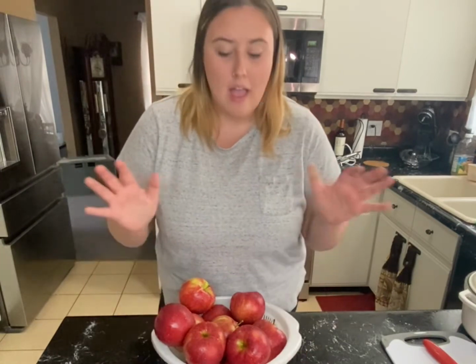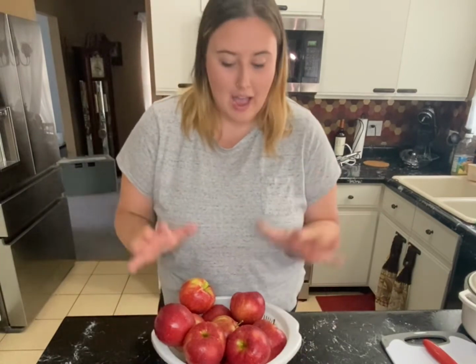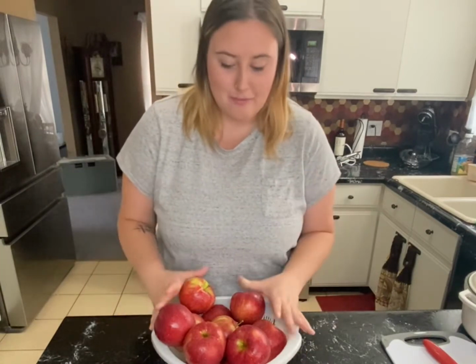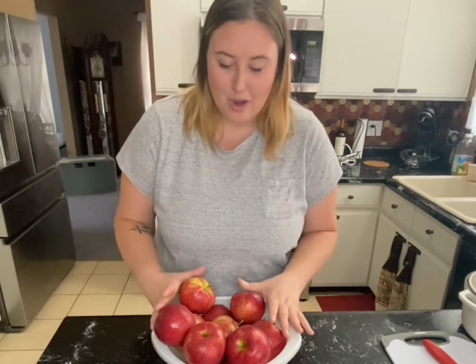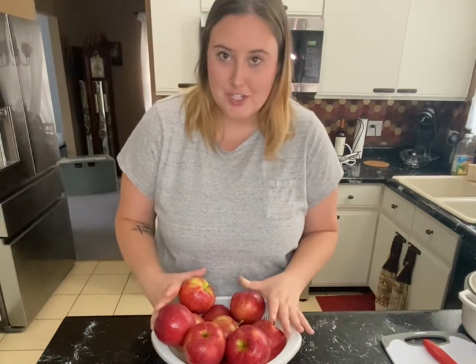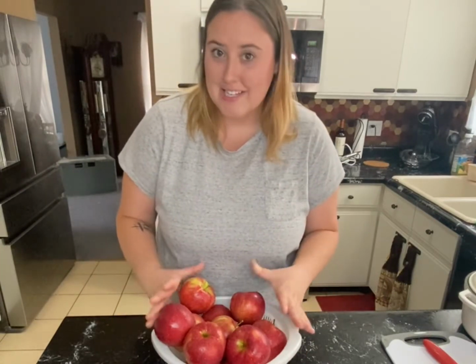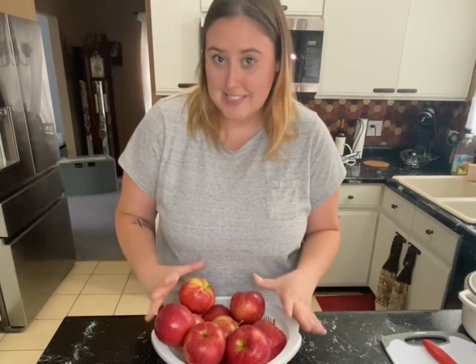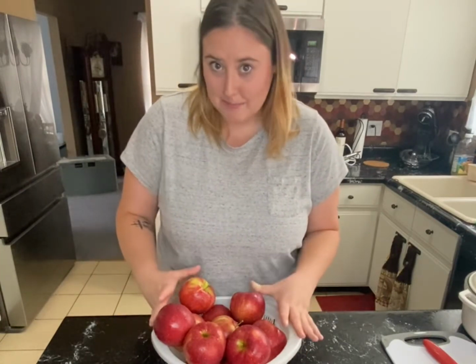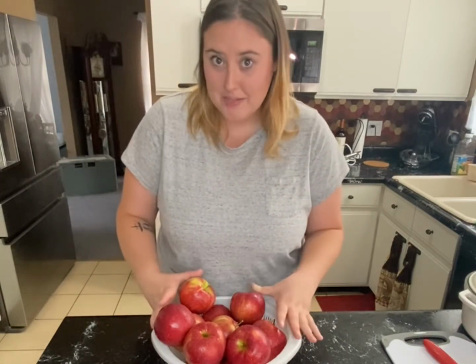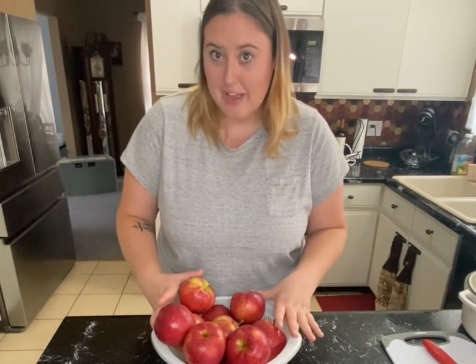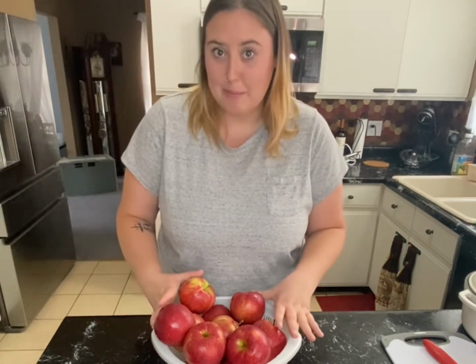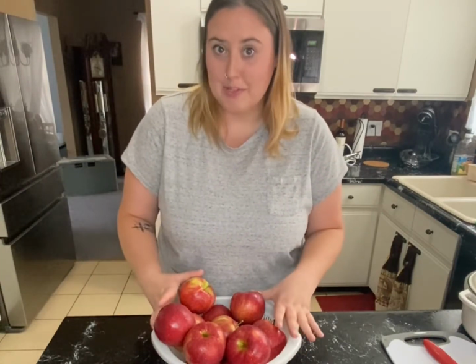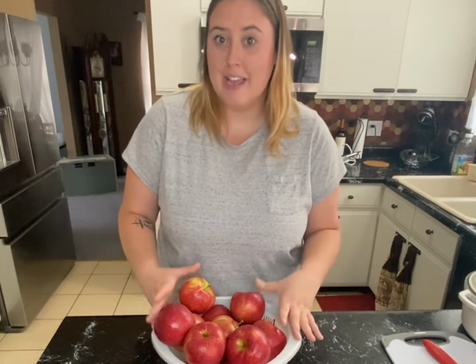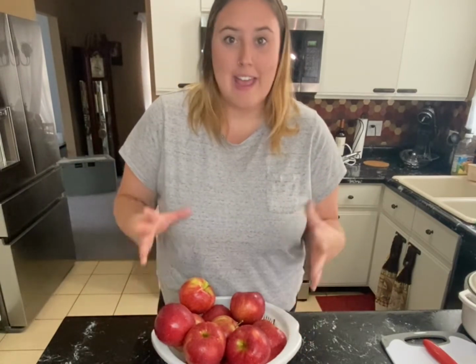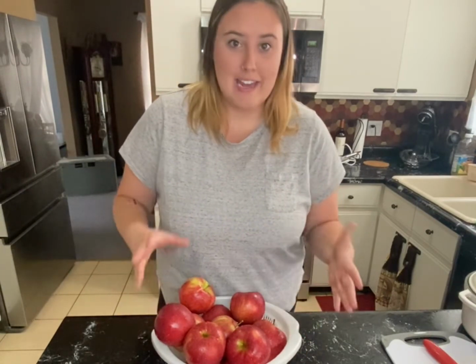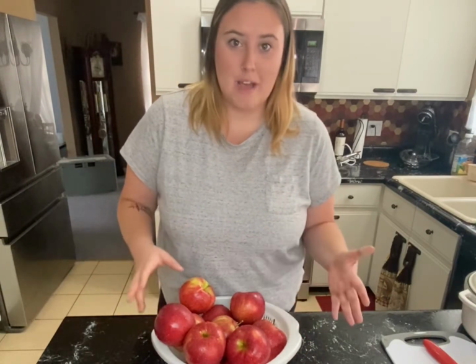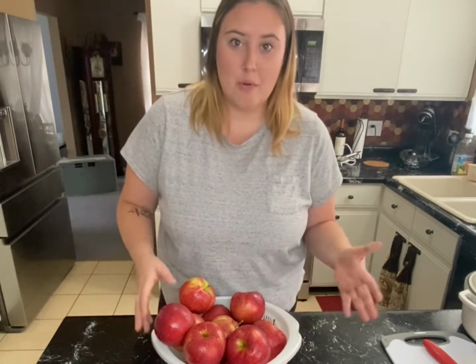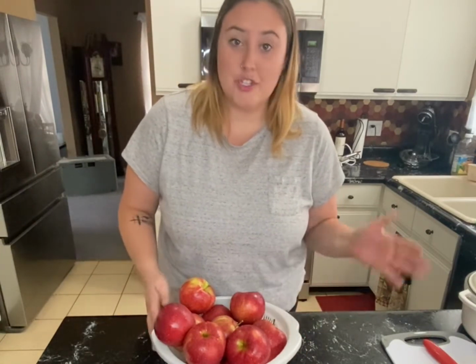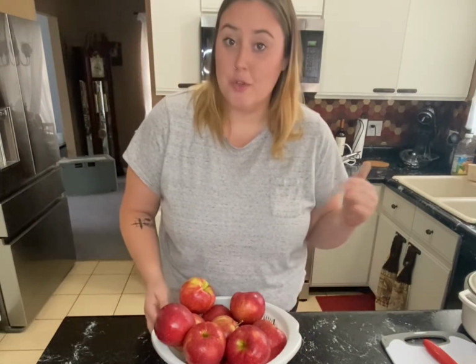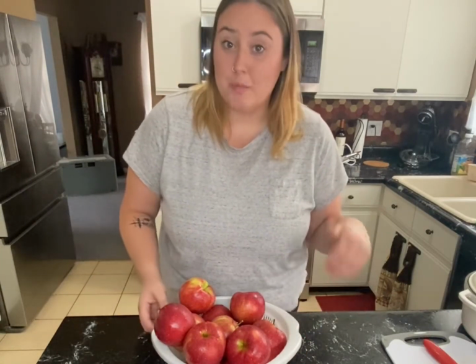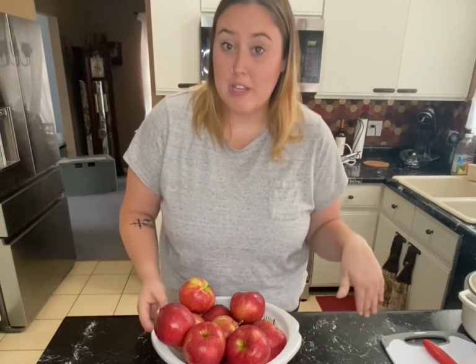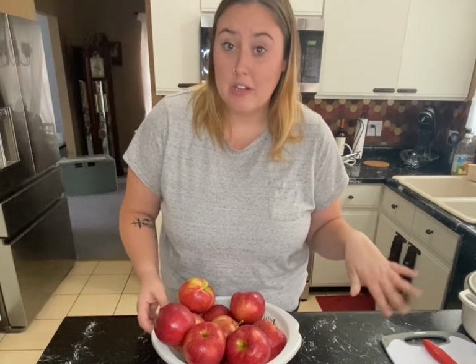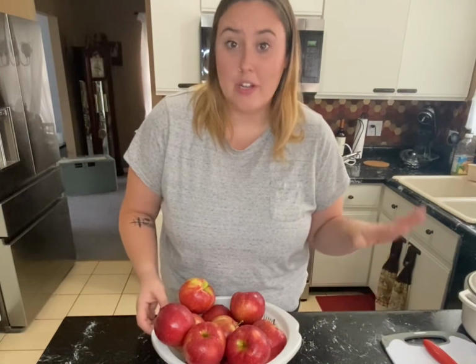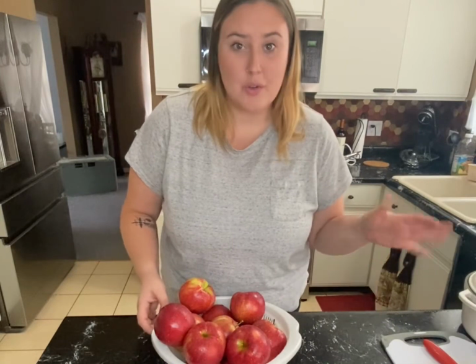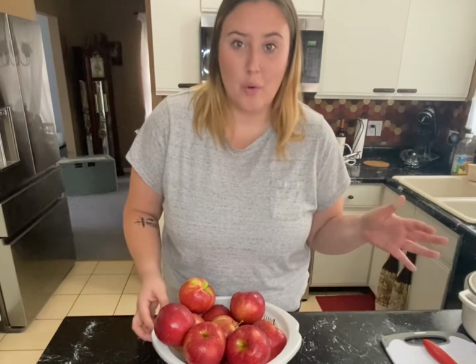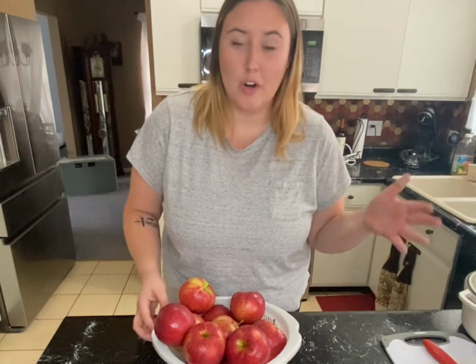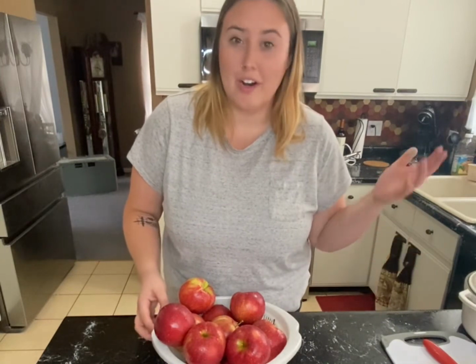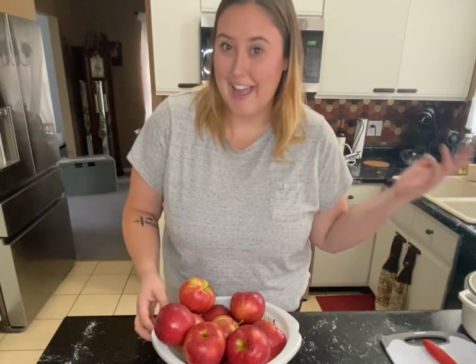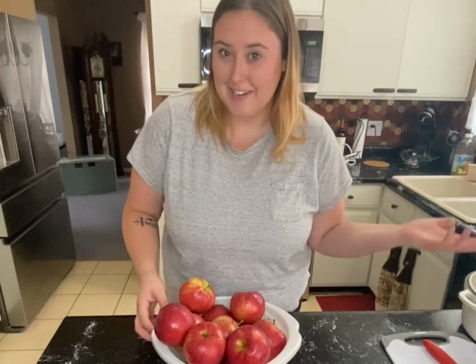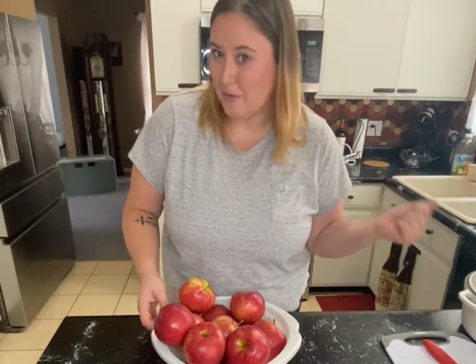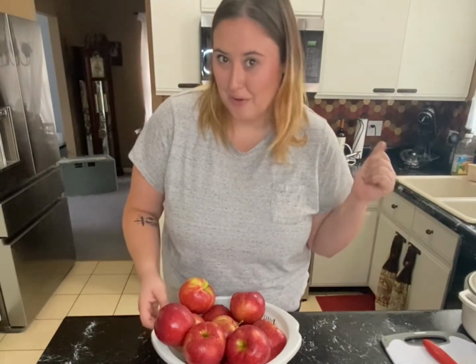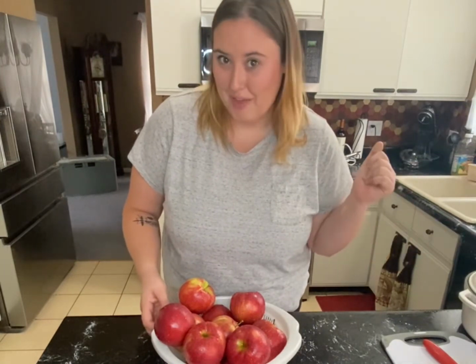I've washed six pounds of apples and now I'm going to peel, core, and quarter them.